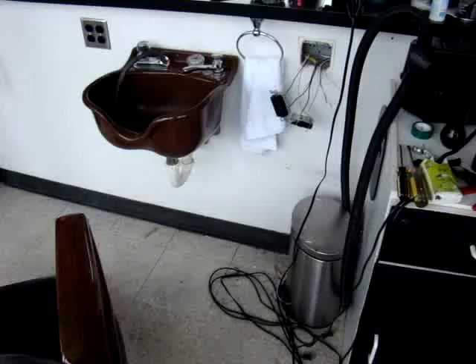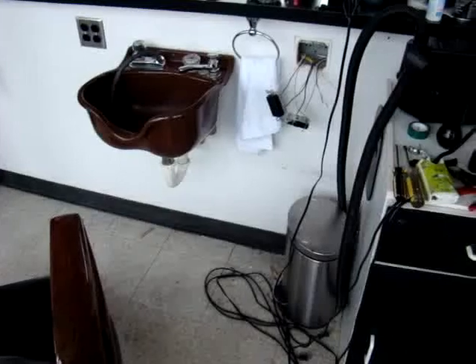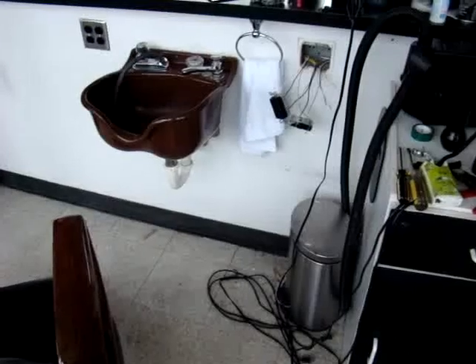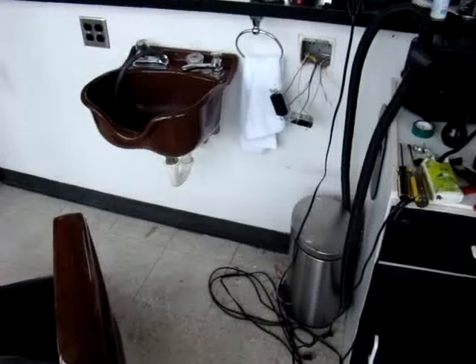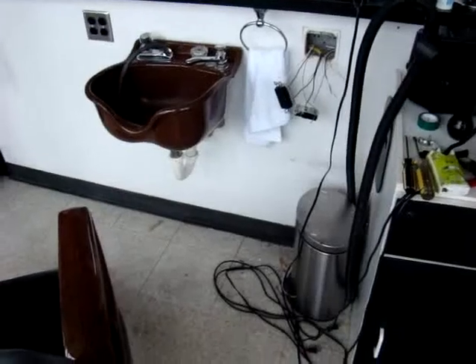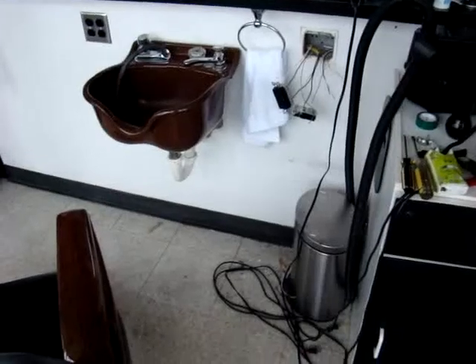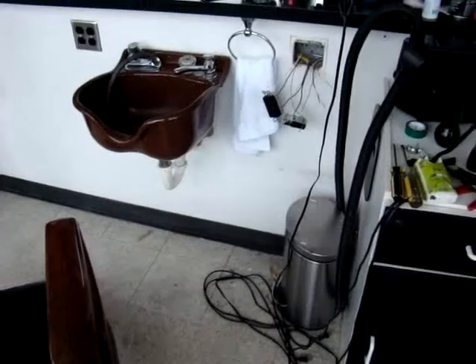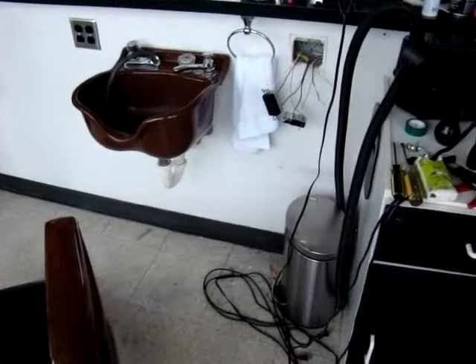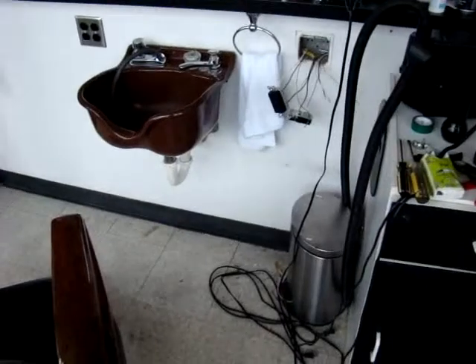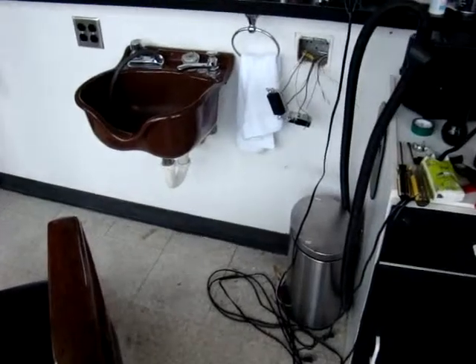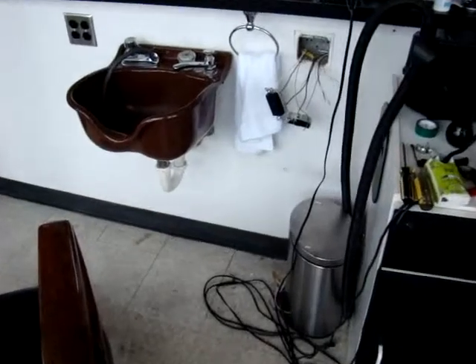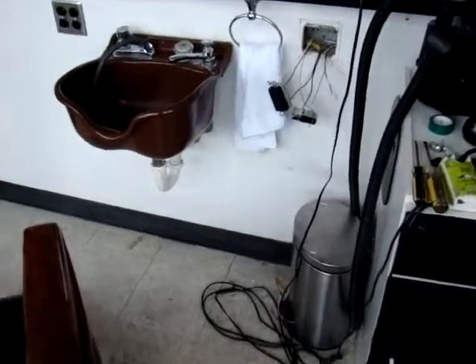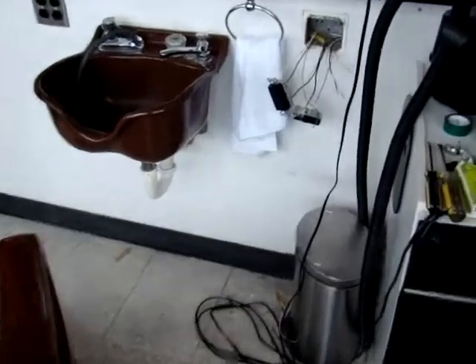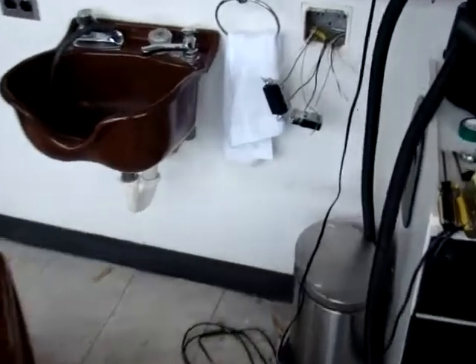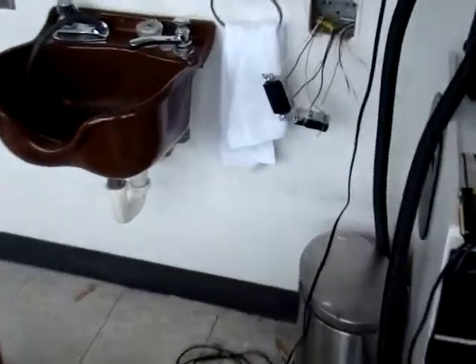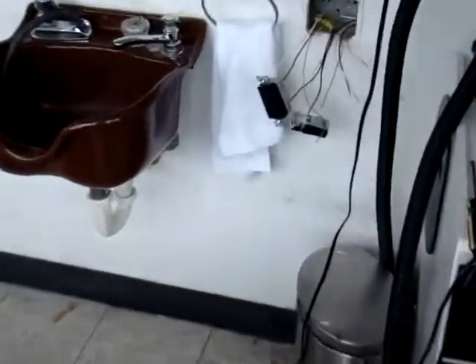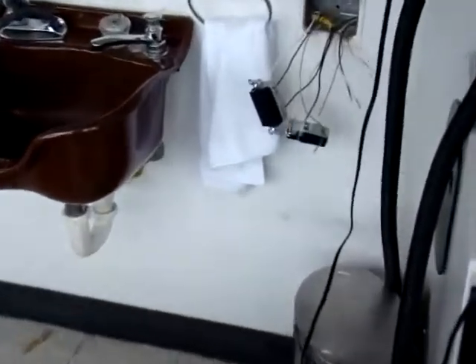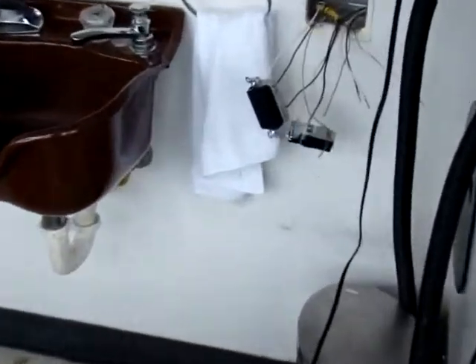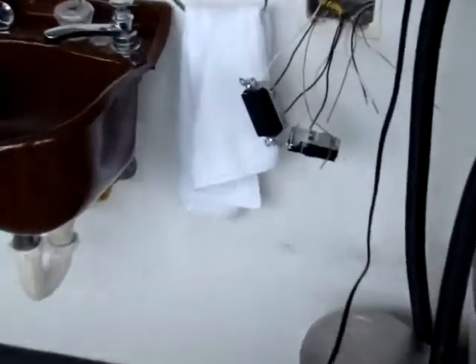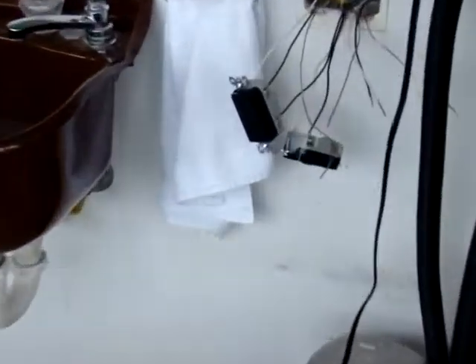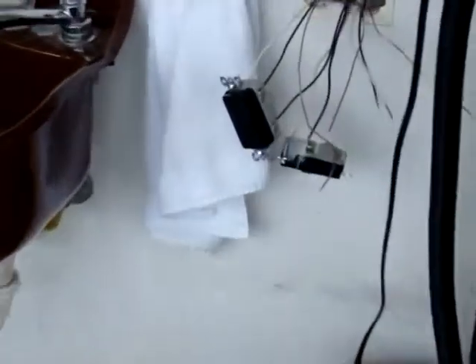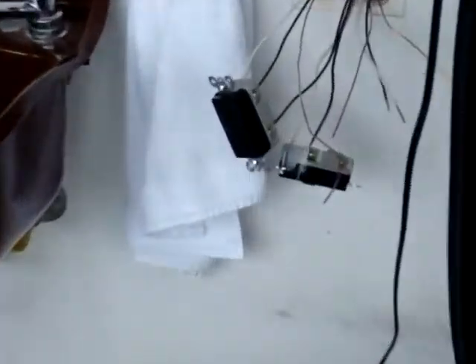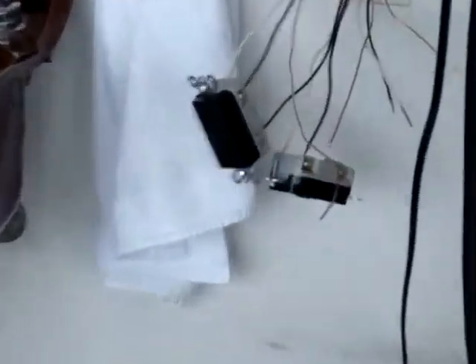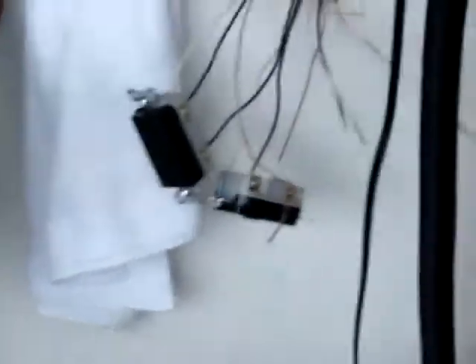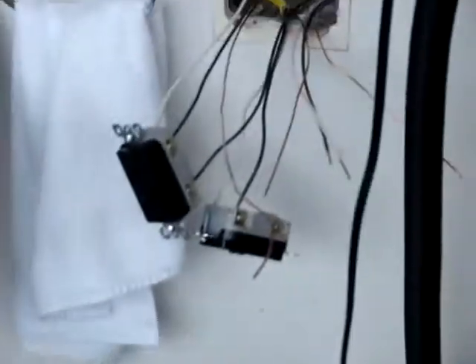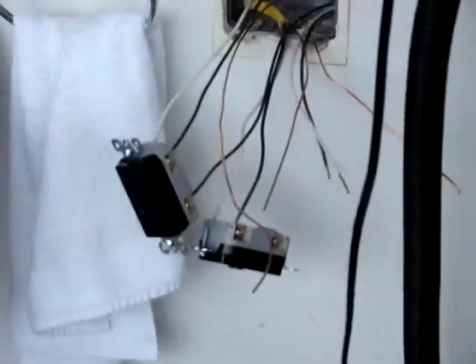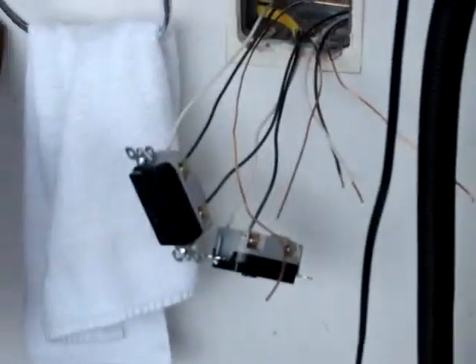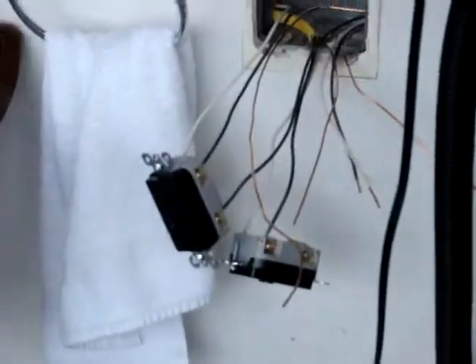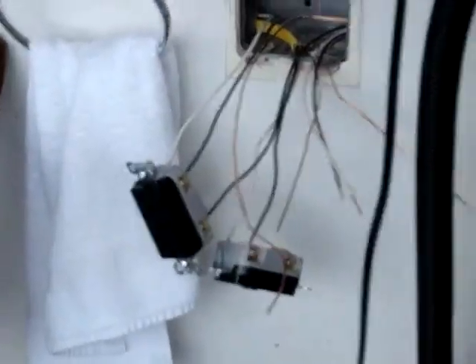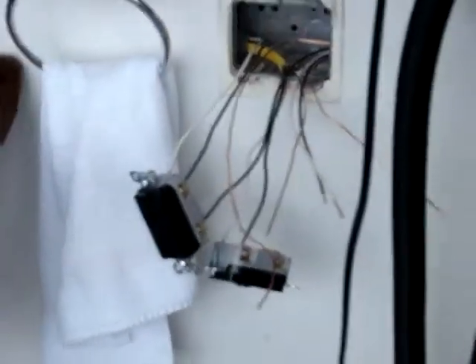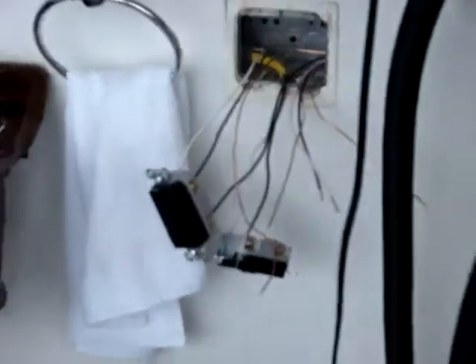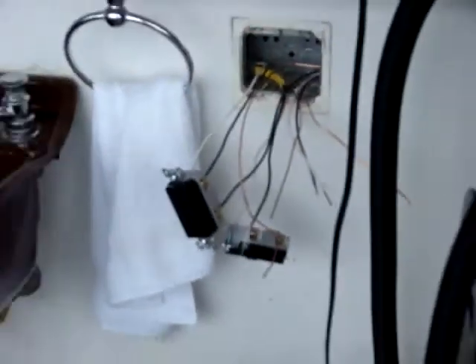Hello YouTube. Doing a quick video here on rewiring this barber shop.